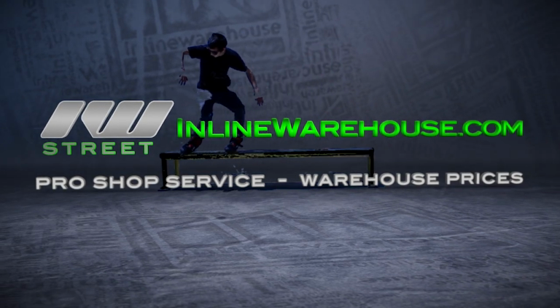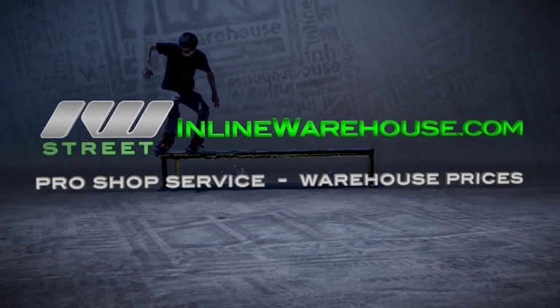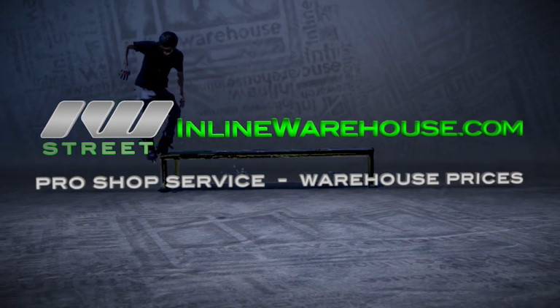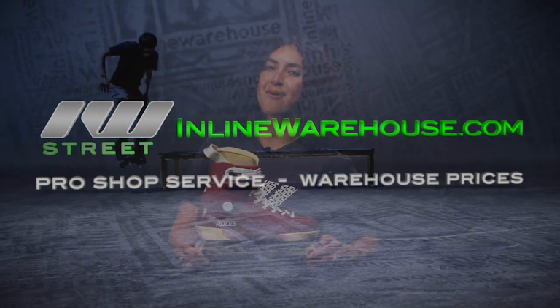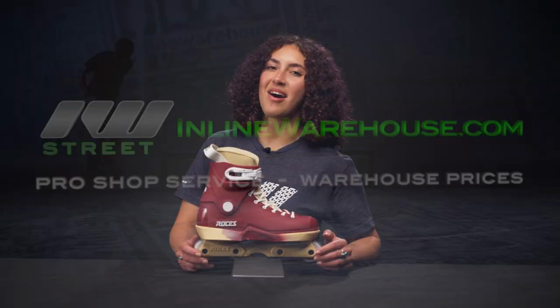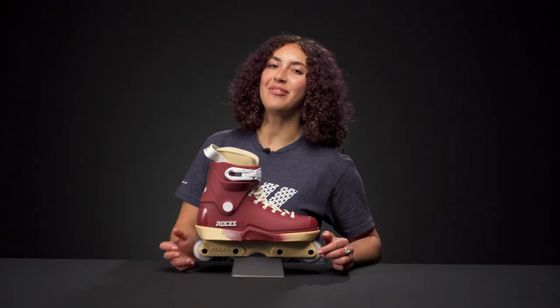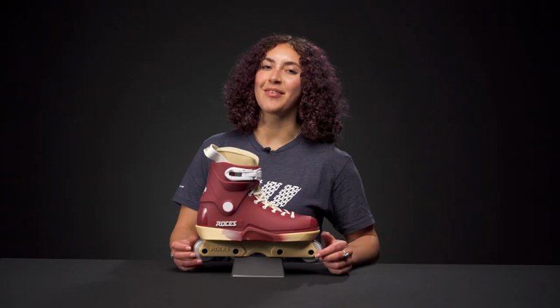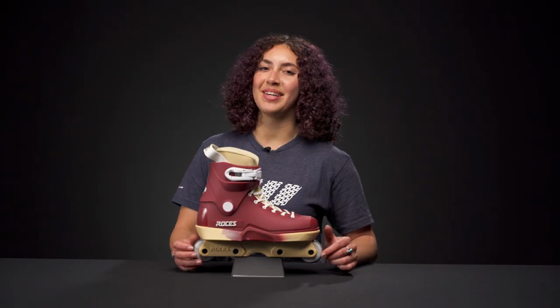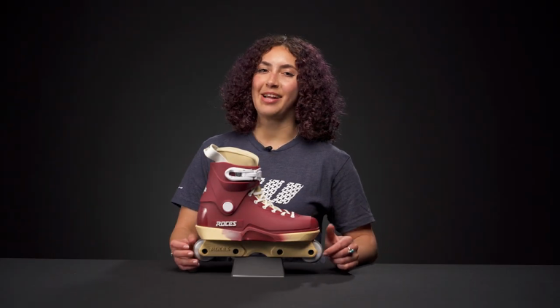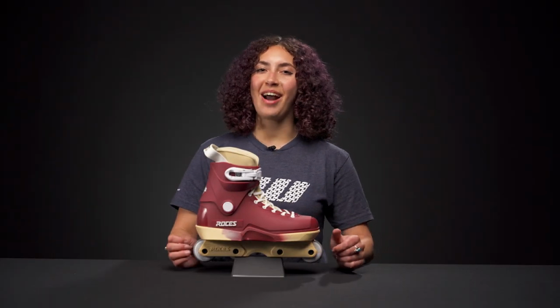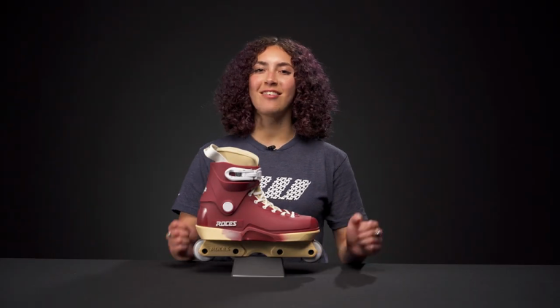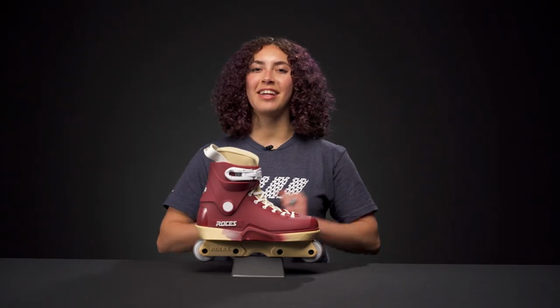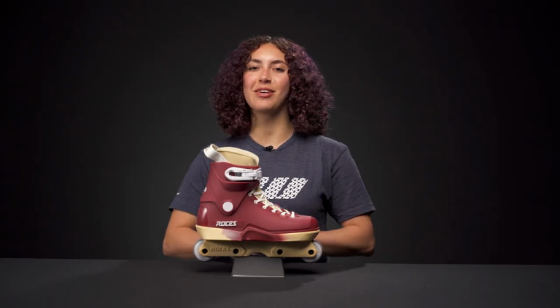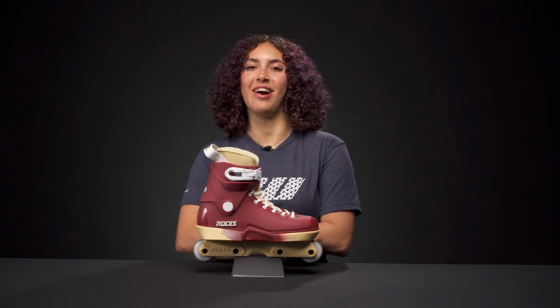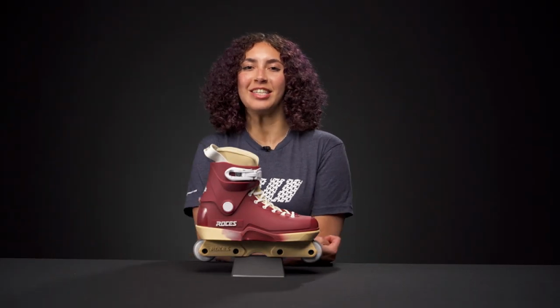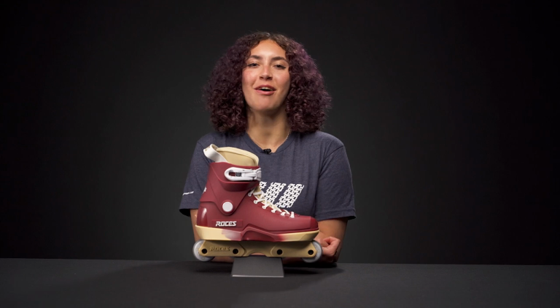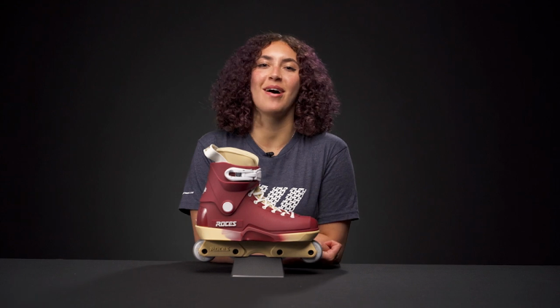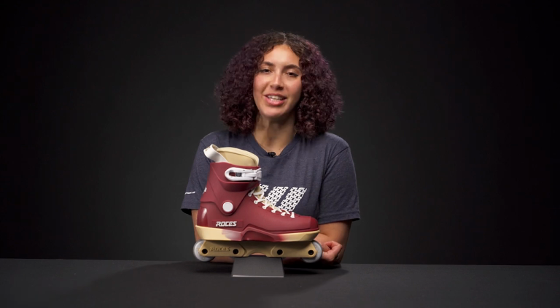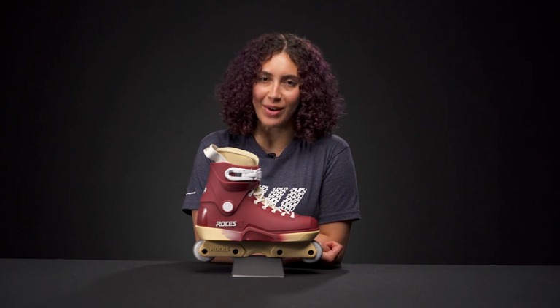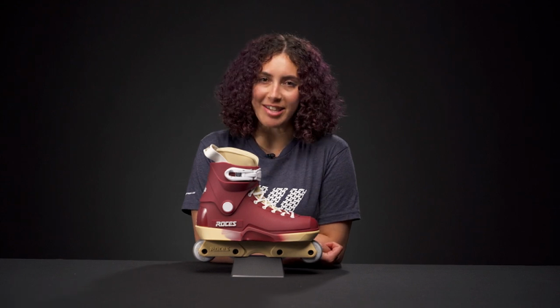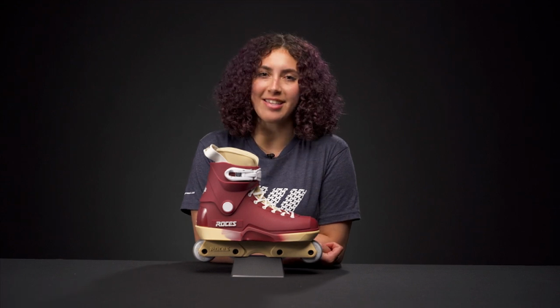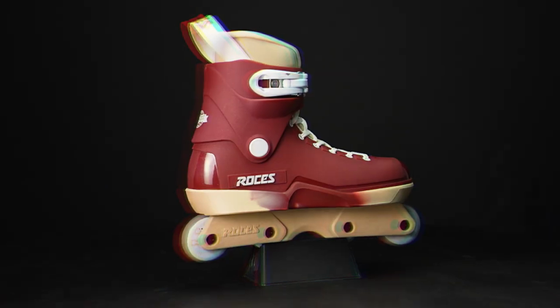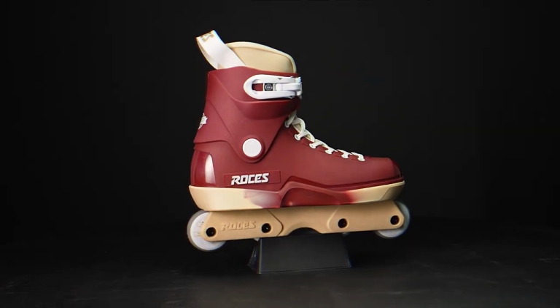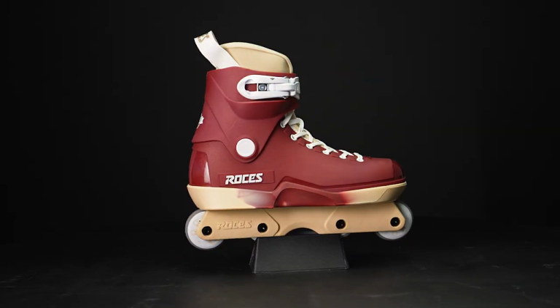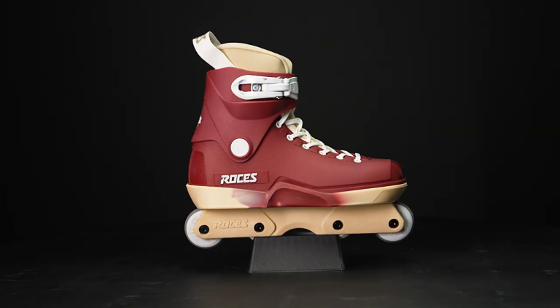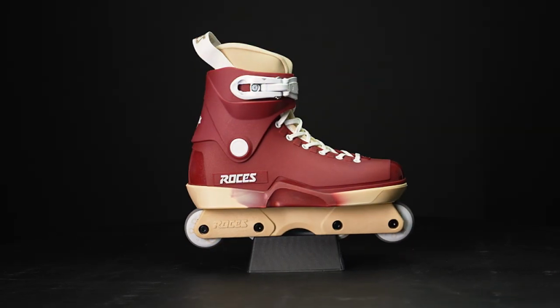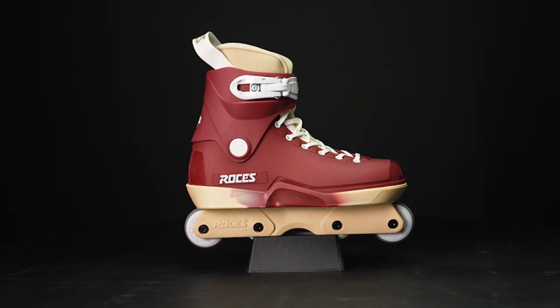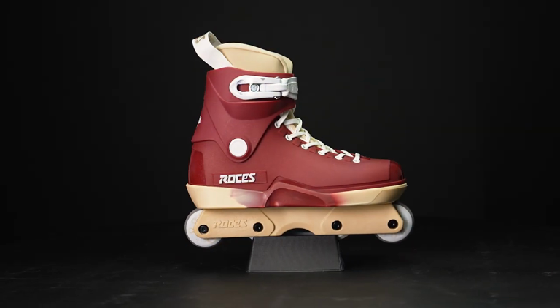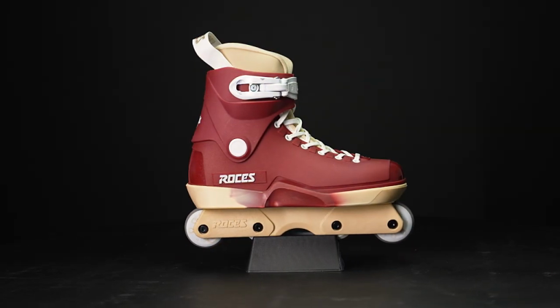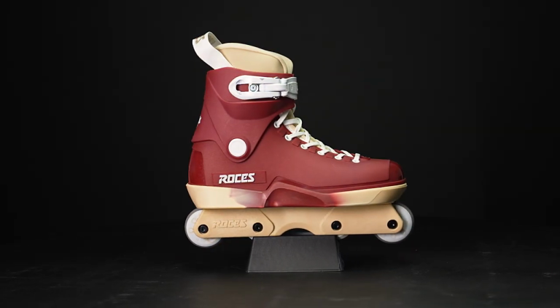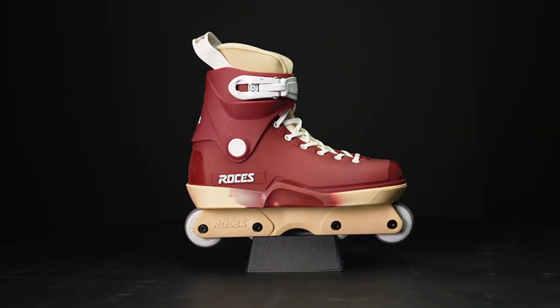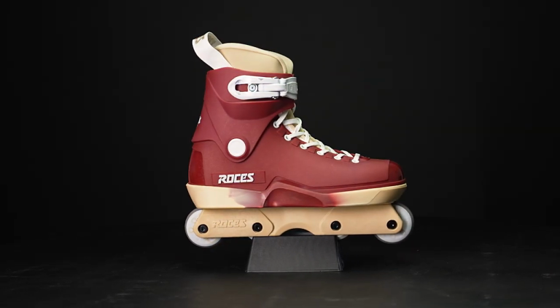Hey, I'm Nadia. Welcome to Inline Warehouse. Today I'm going to talk to you about the Rossignol M12 Low Pomegranate skates.